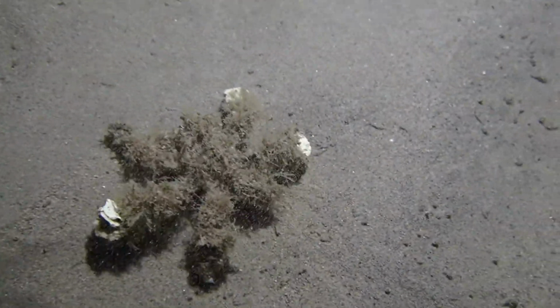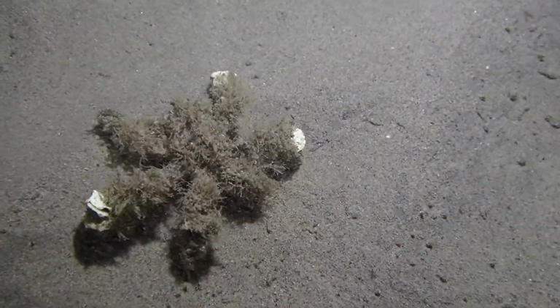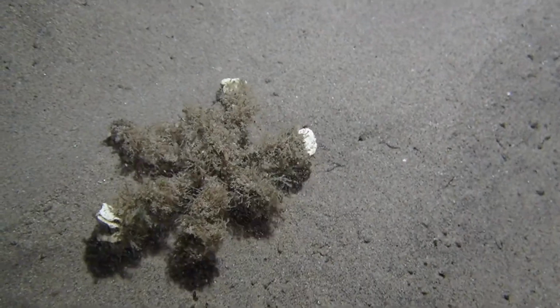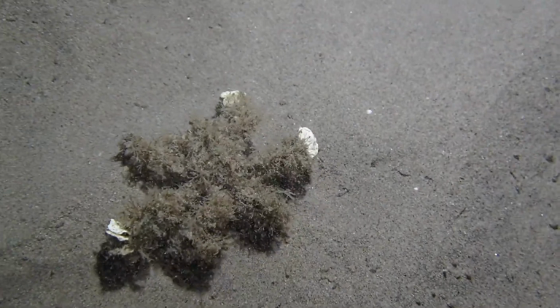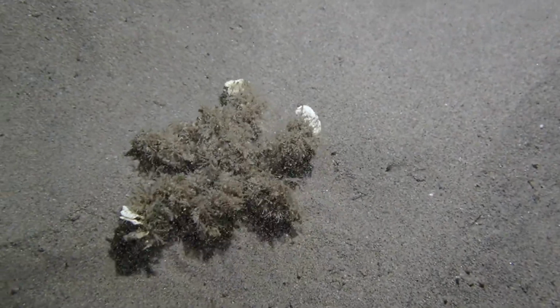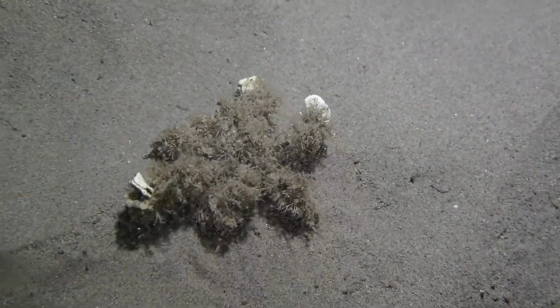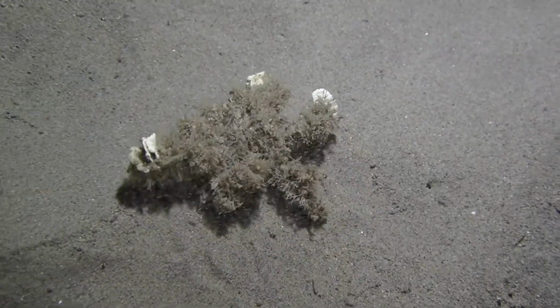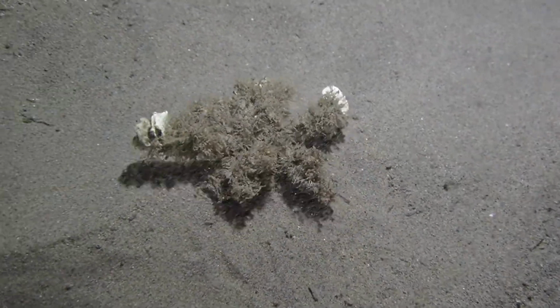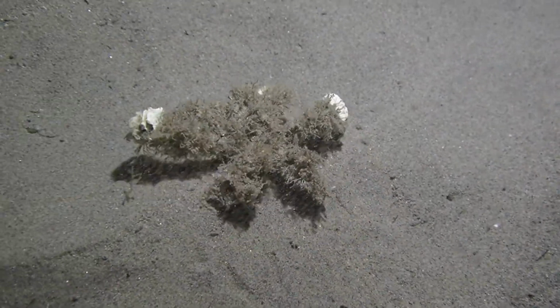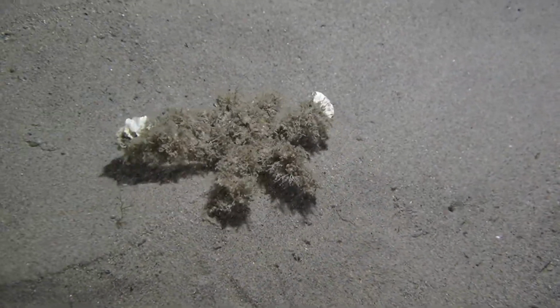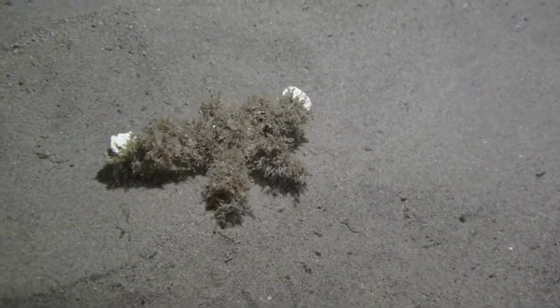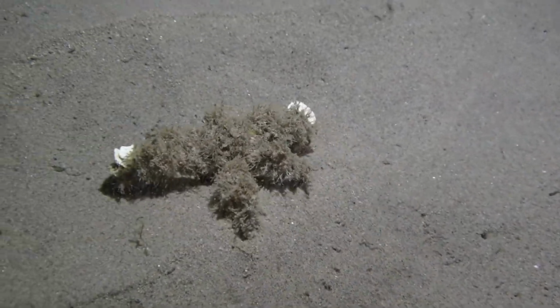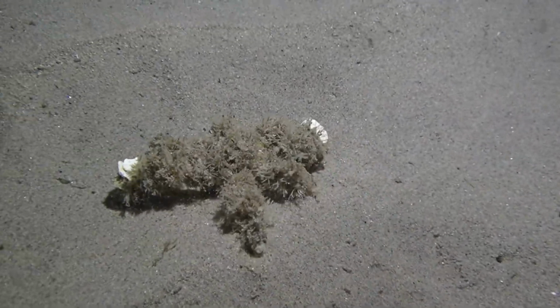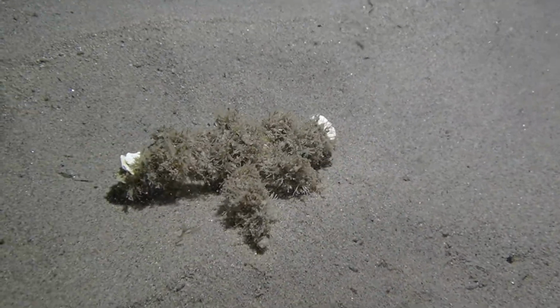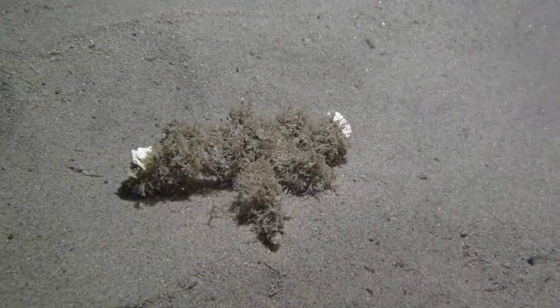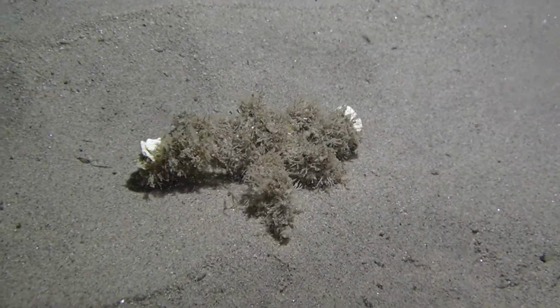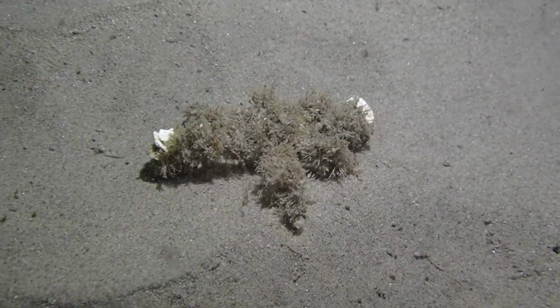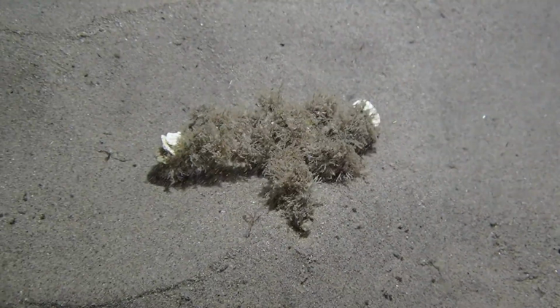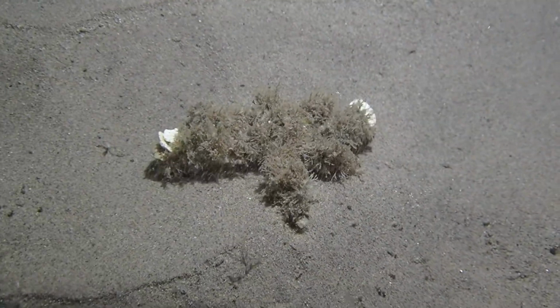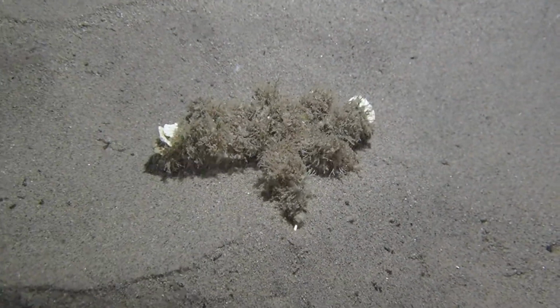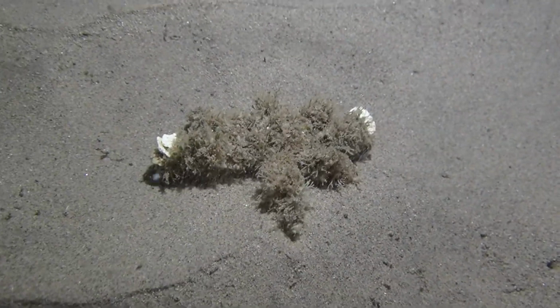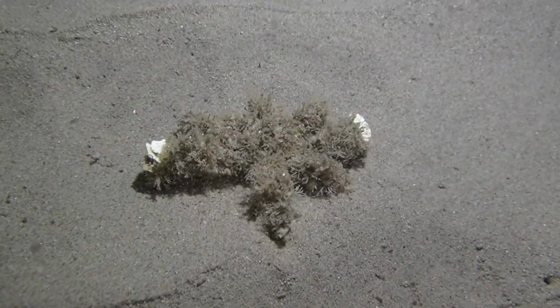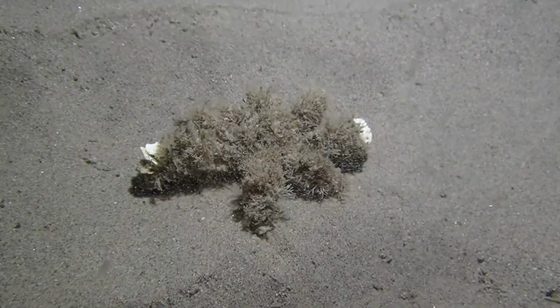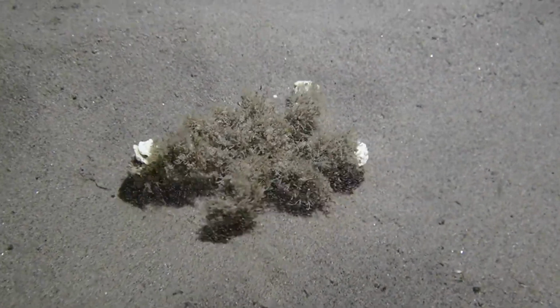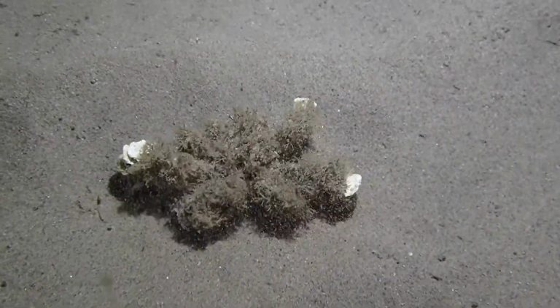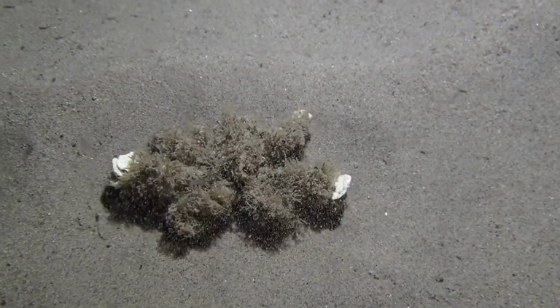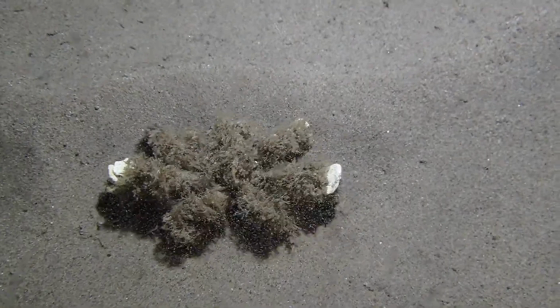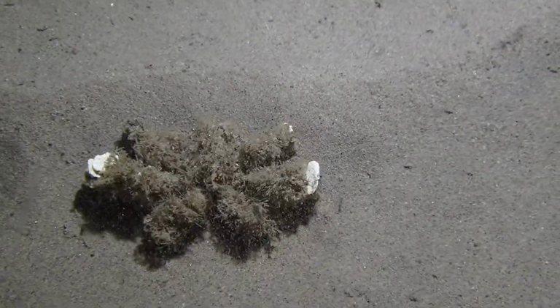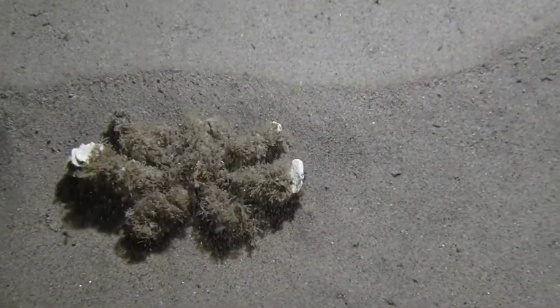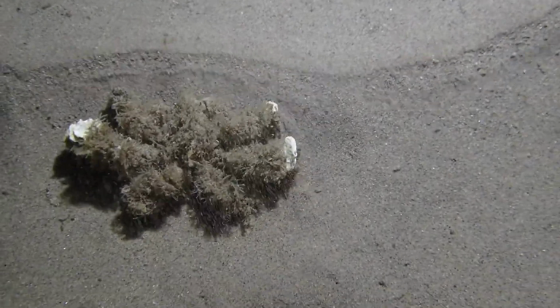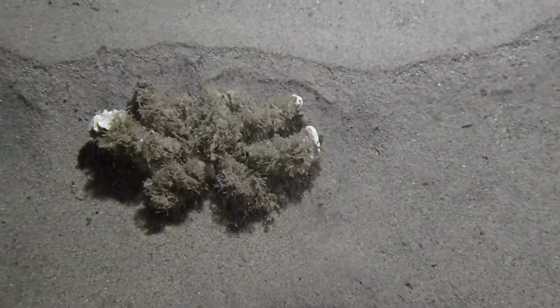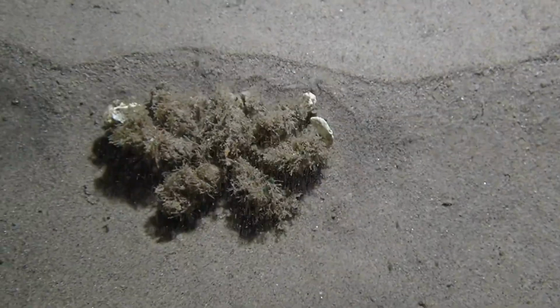If you don't know that this is a crab and if you're not looking for it, and especially if it's not moving, you will not detect this.